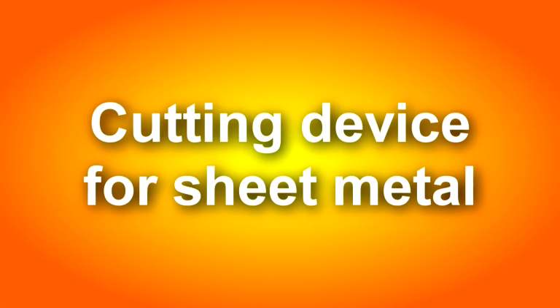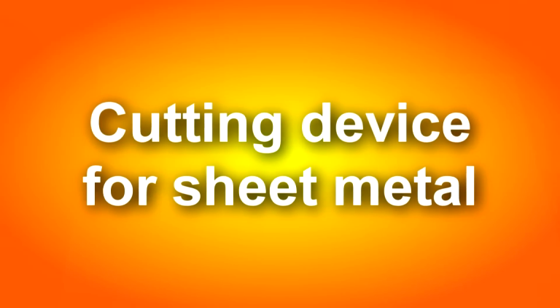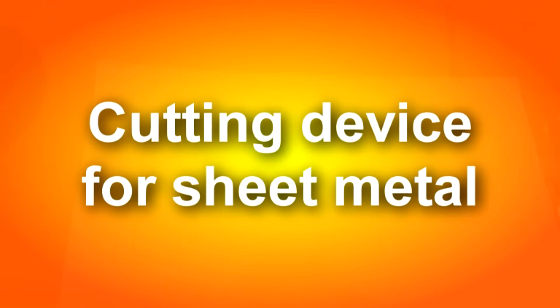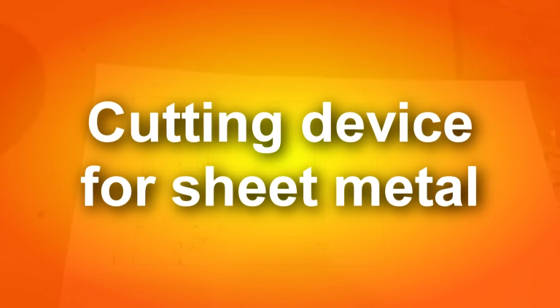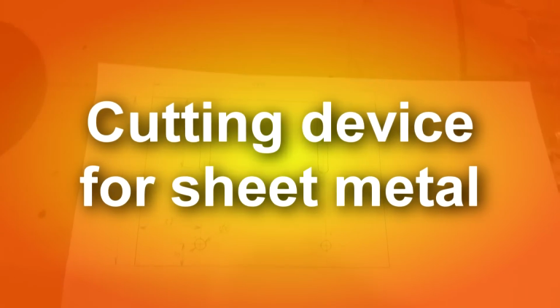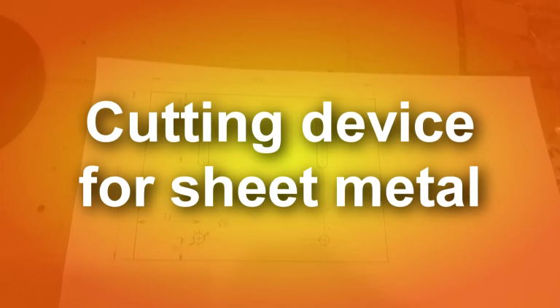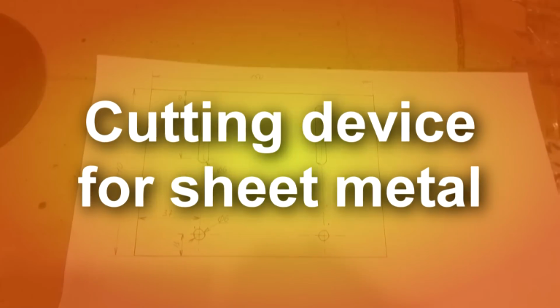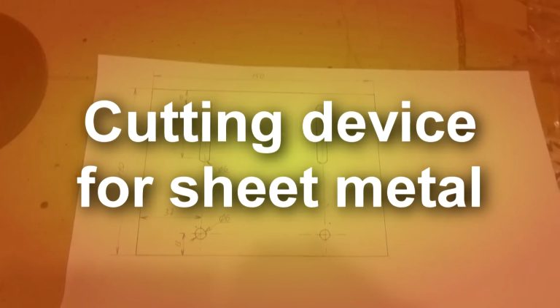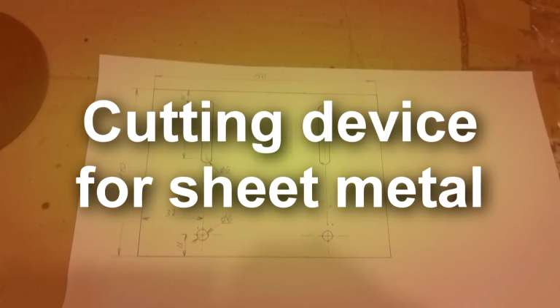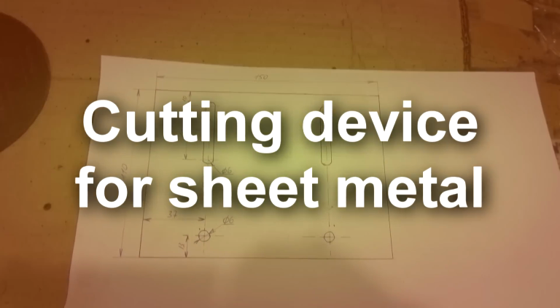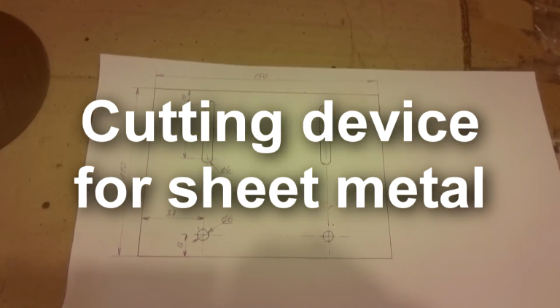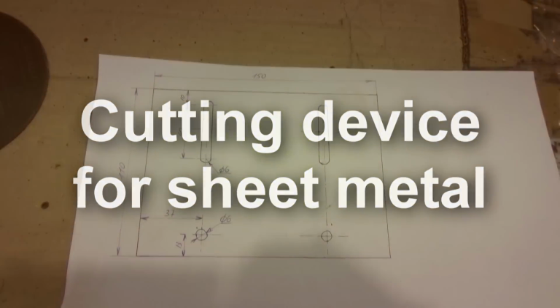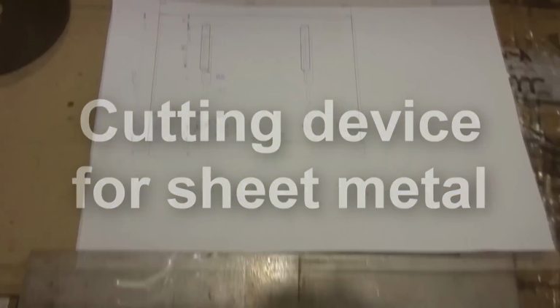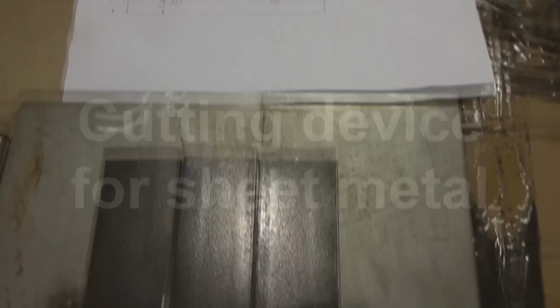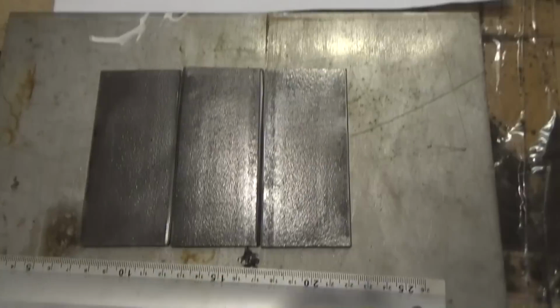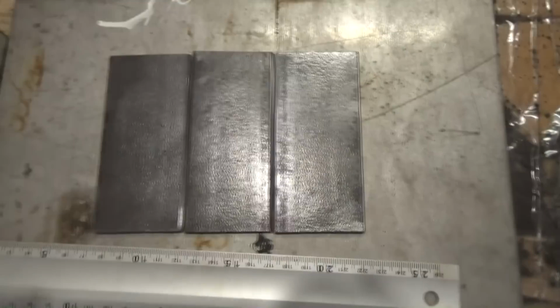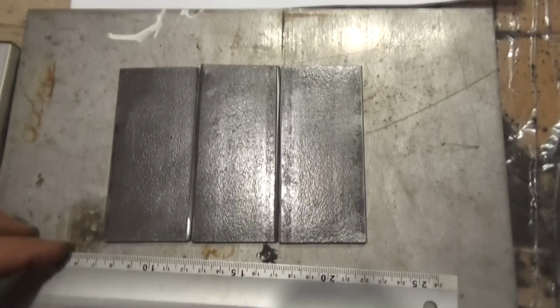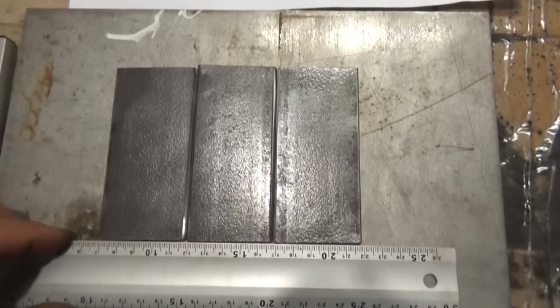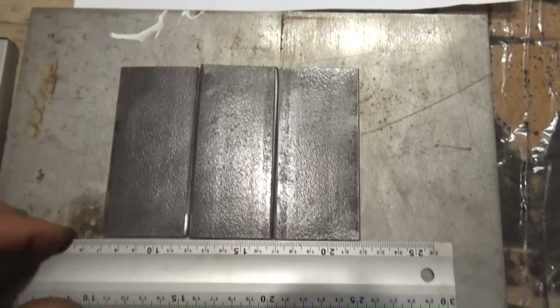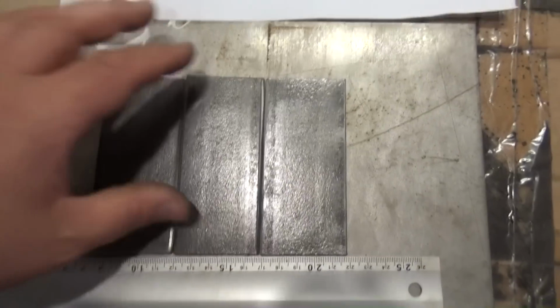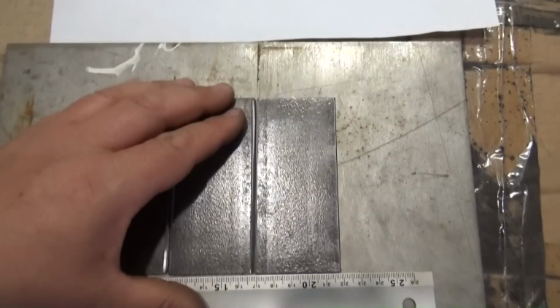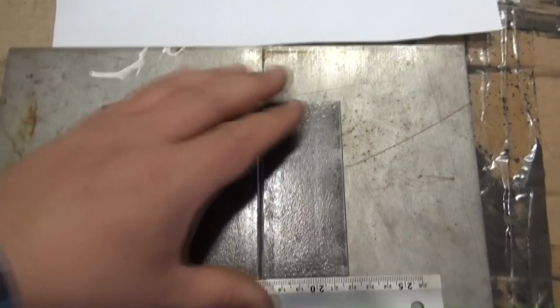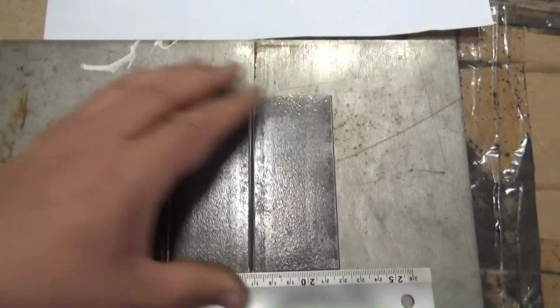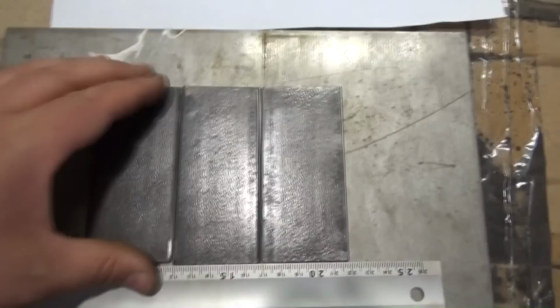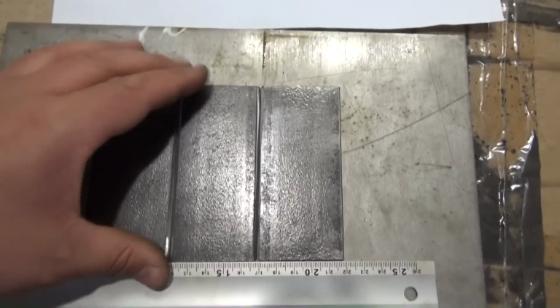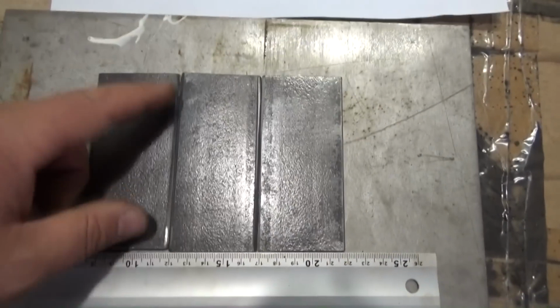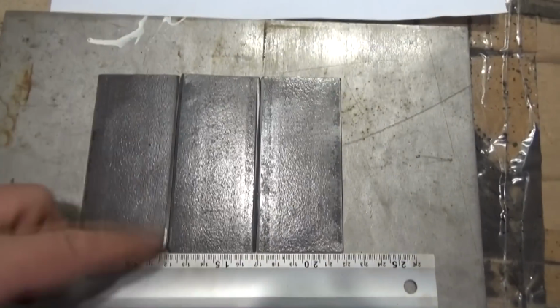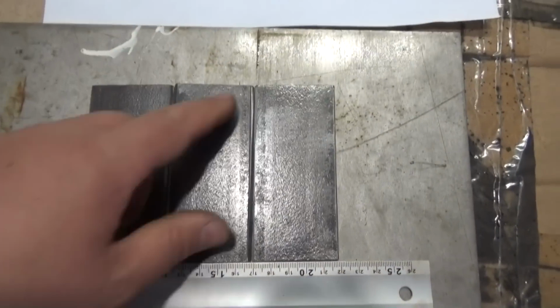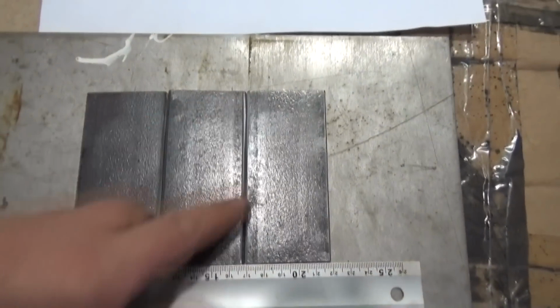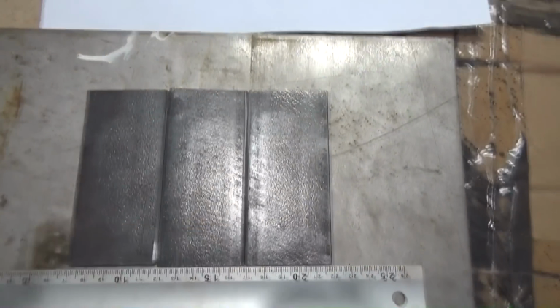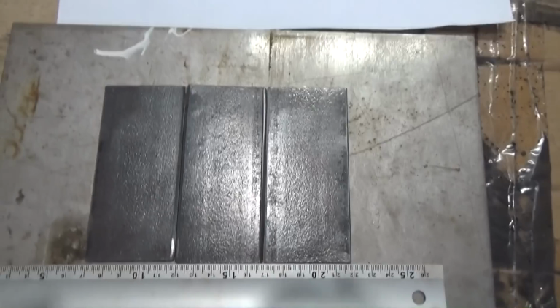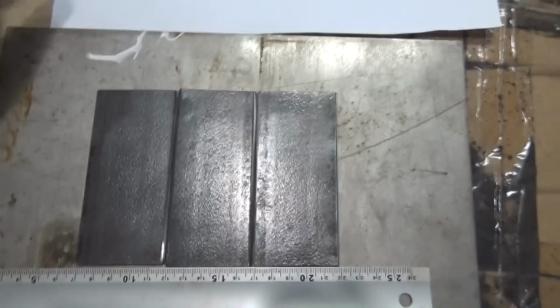Hello YouTube! Today I show you how I built a cutting device for sheet metal.